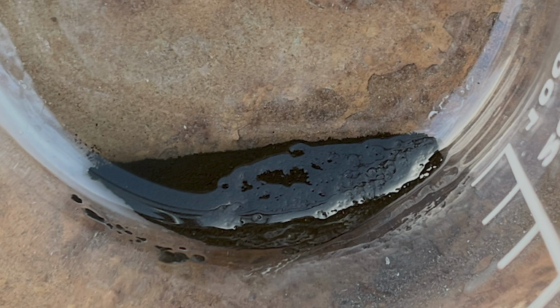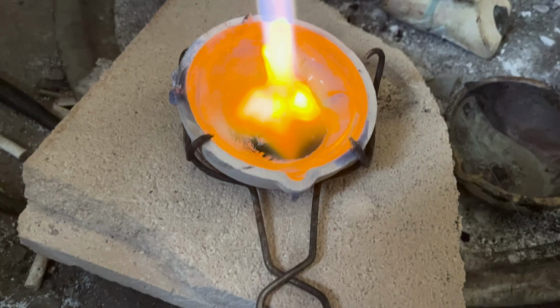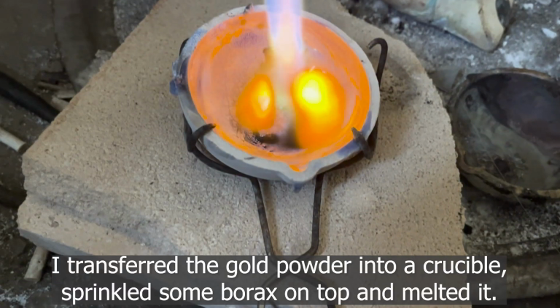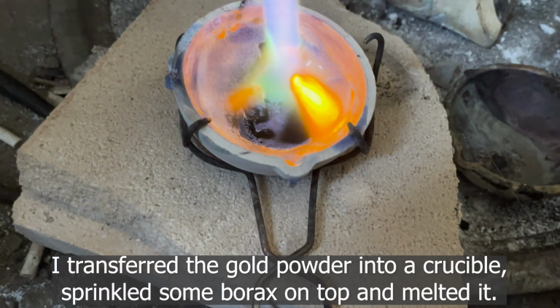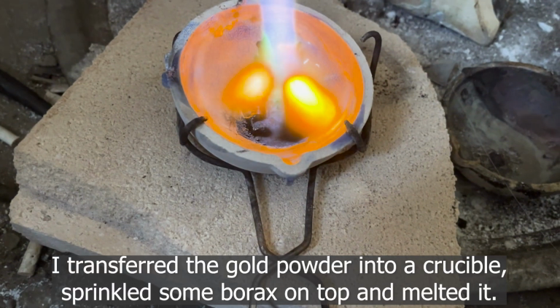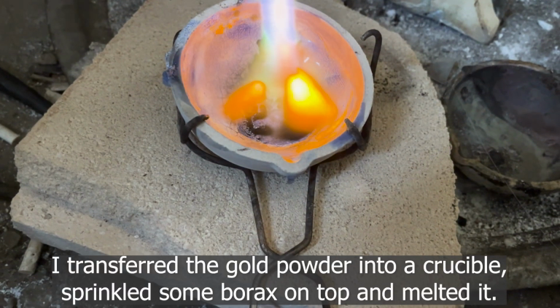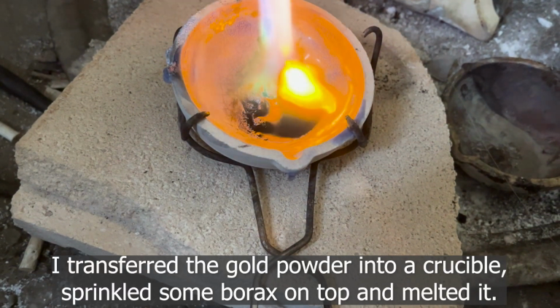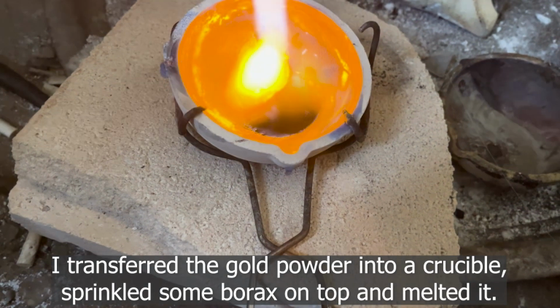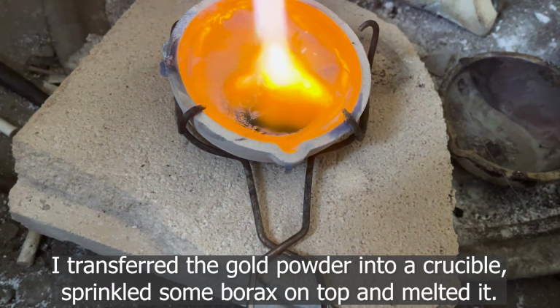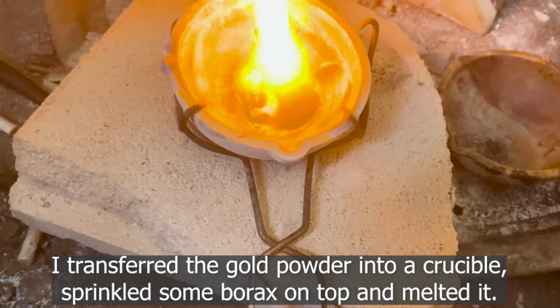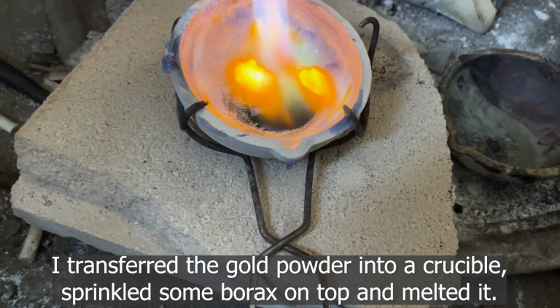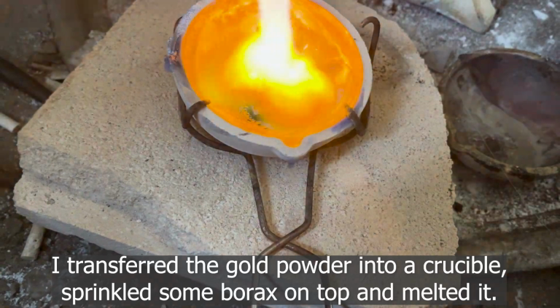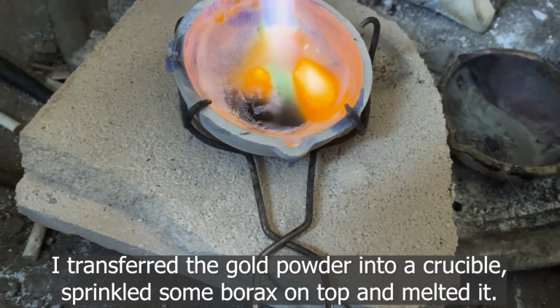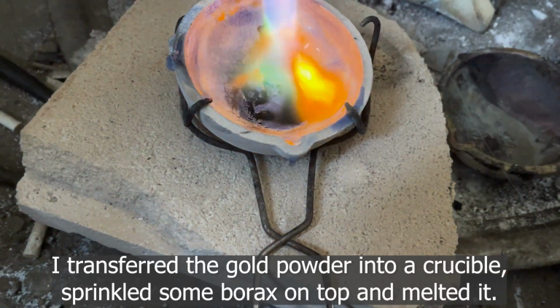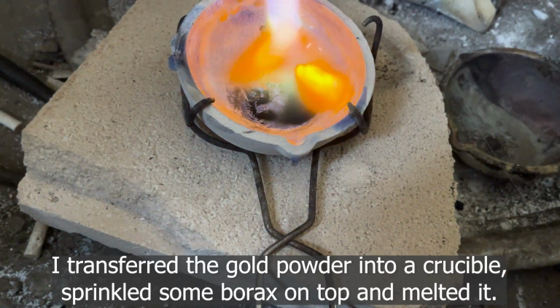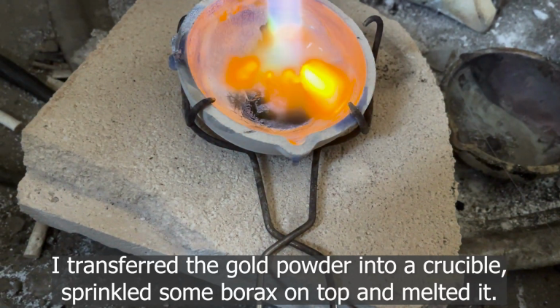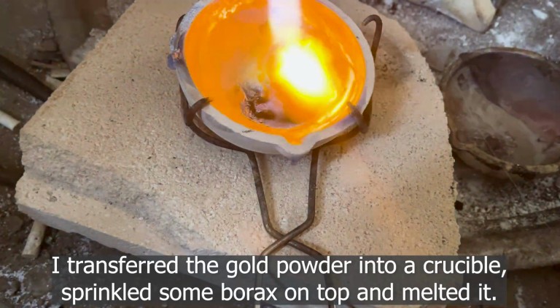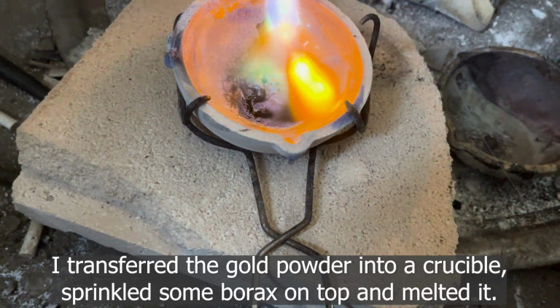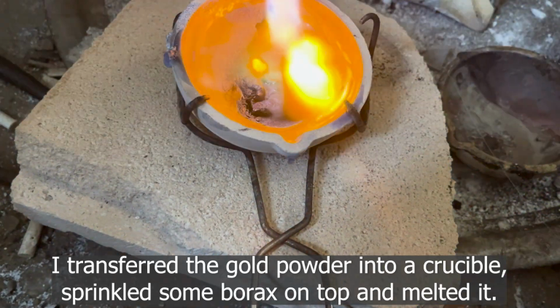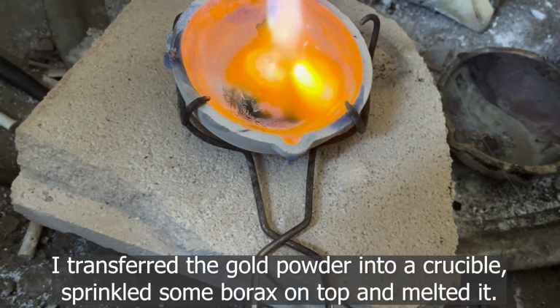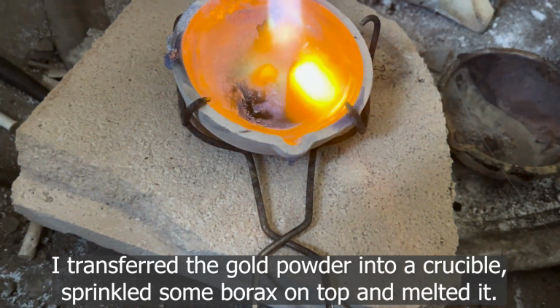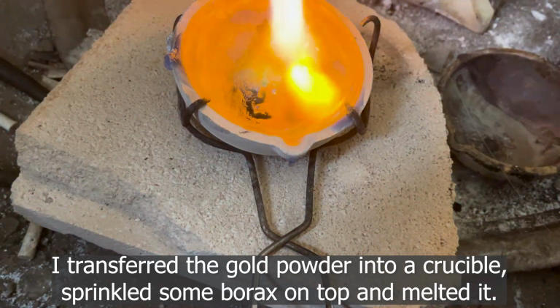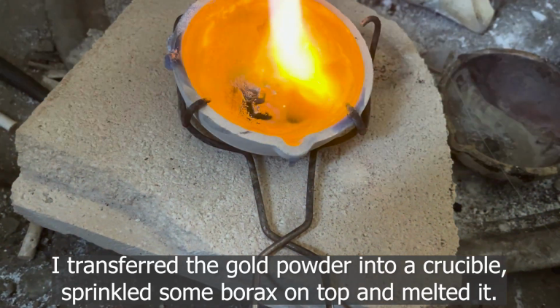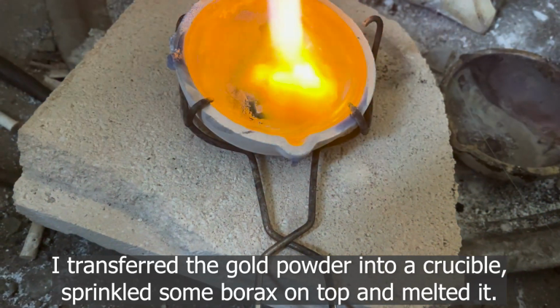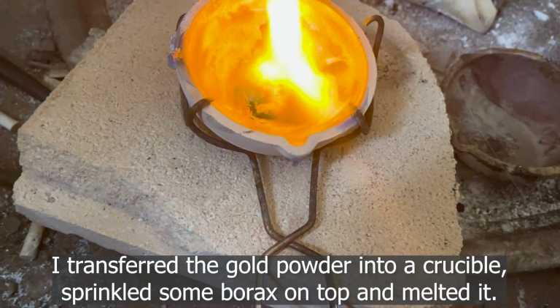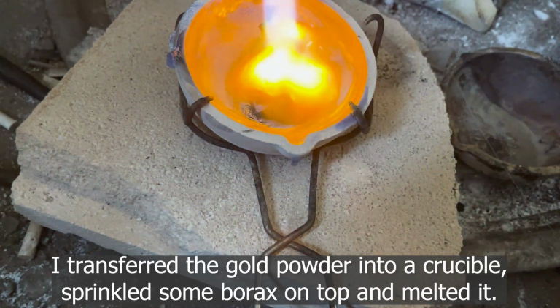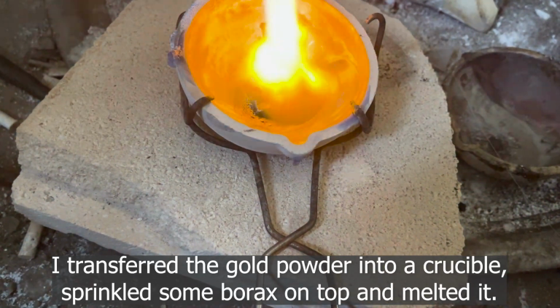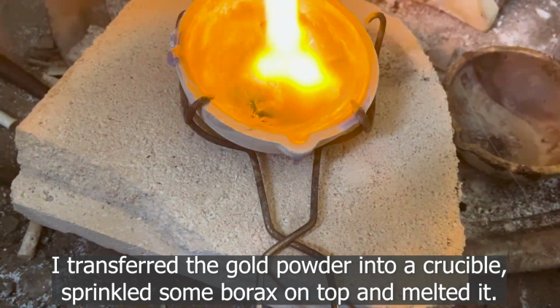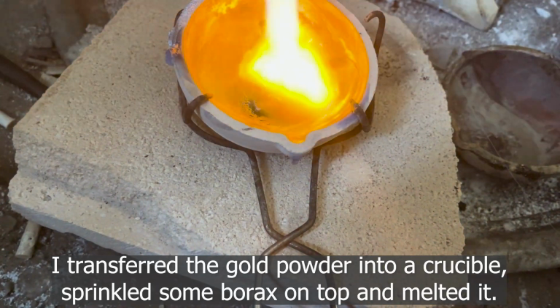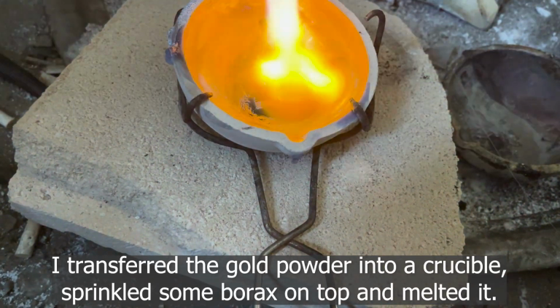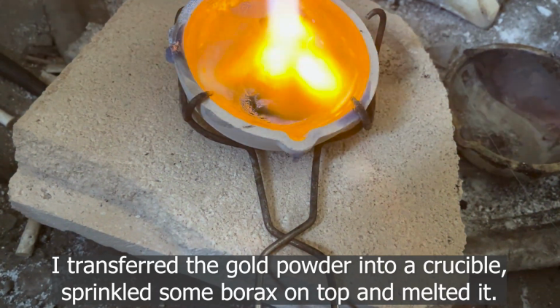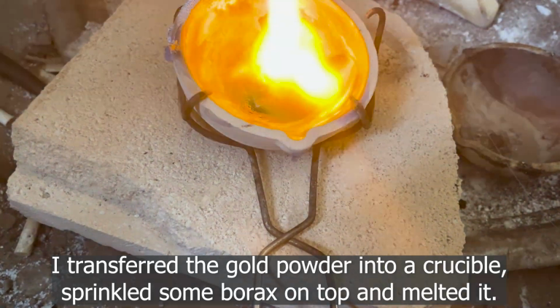I transferred the gold powder into a crucible, sprinkled some borax on top, and melted it.